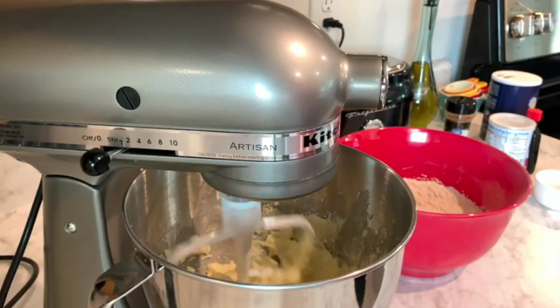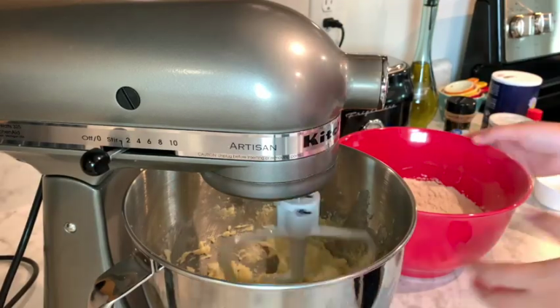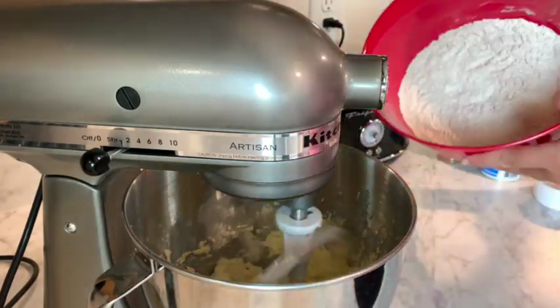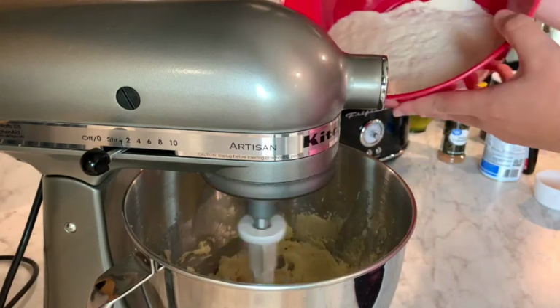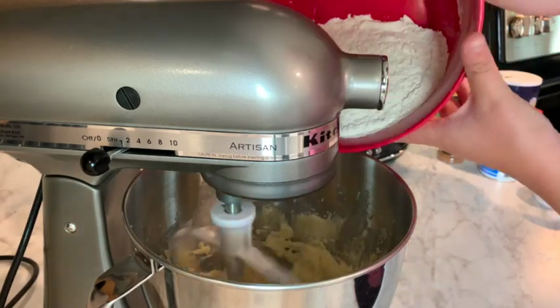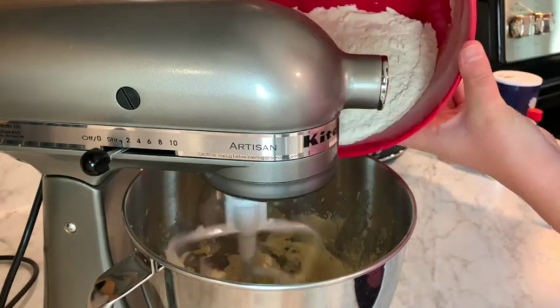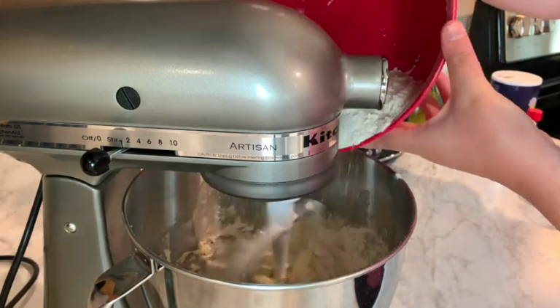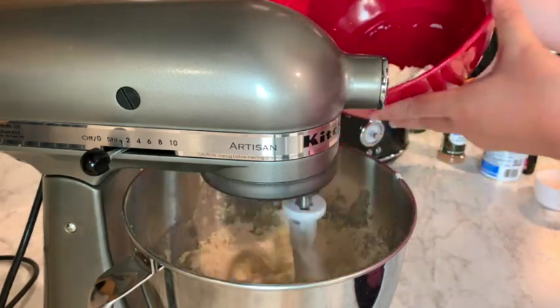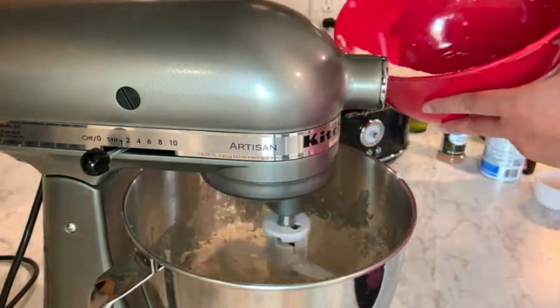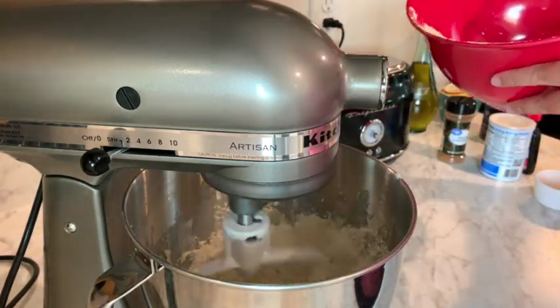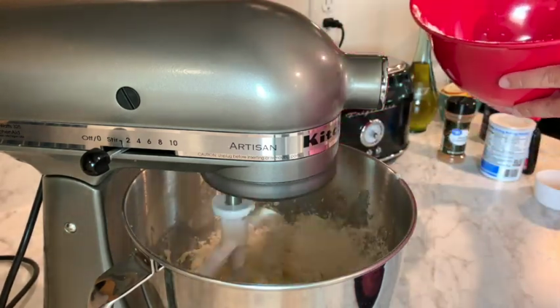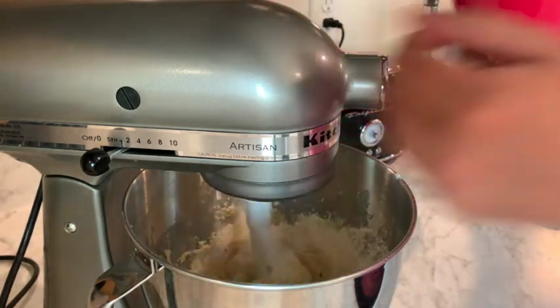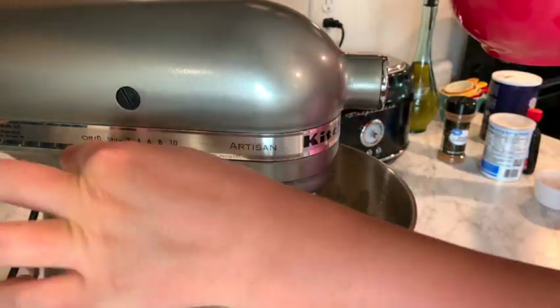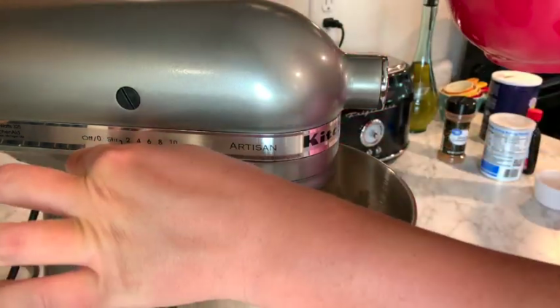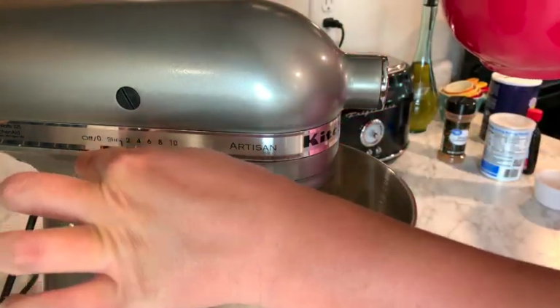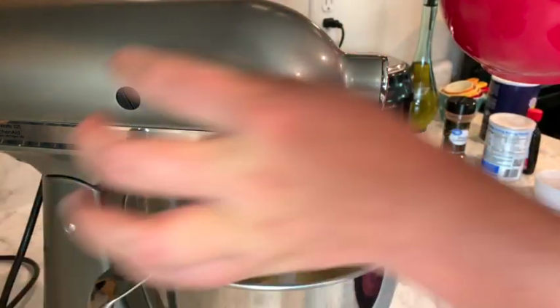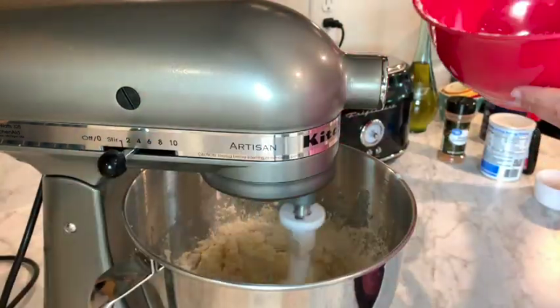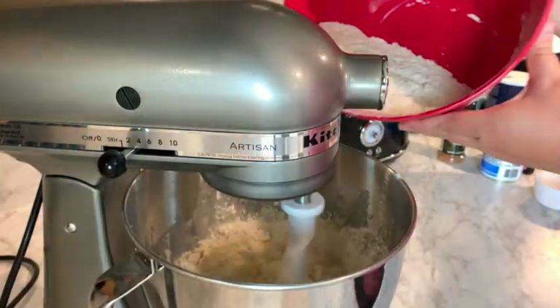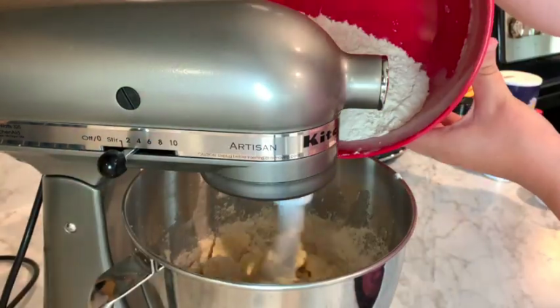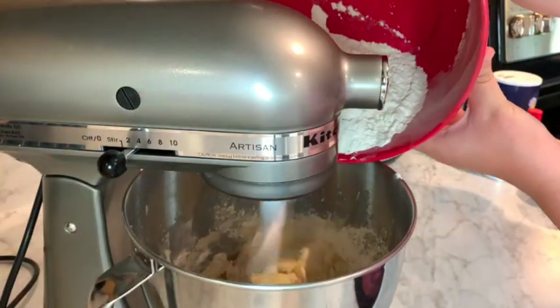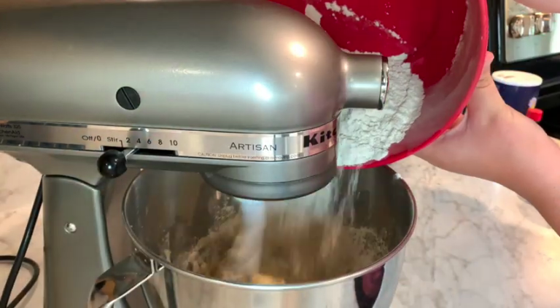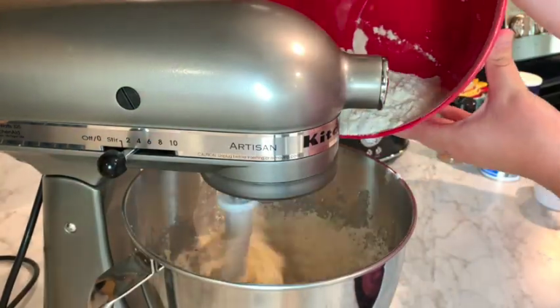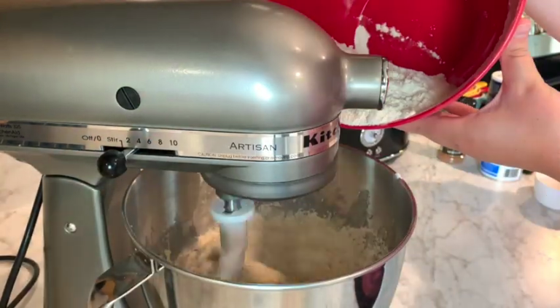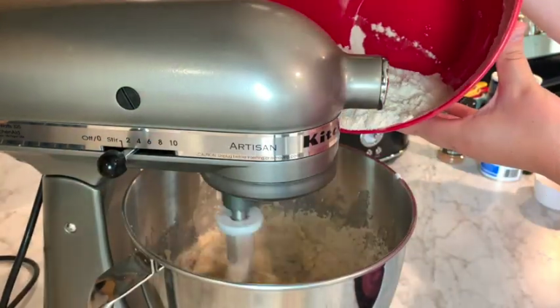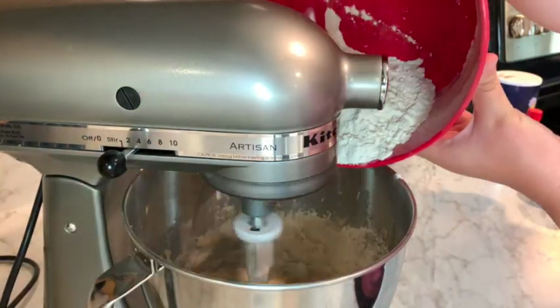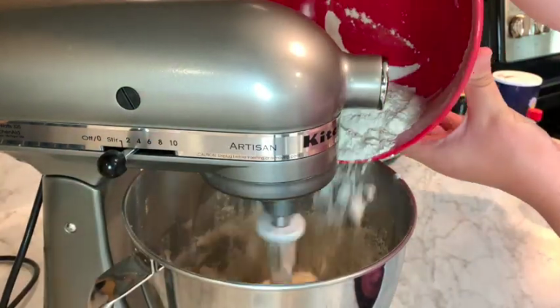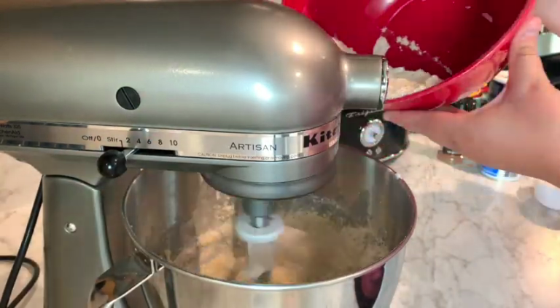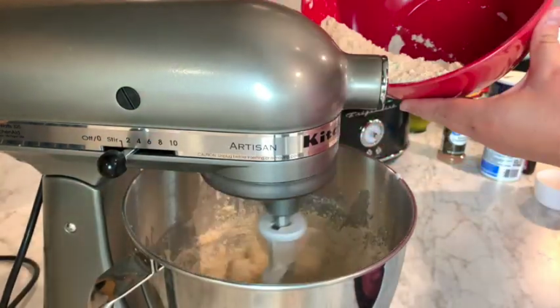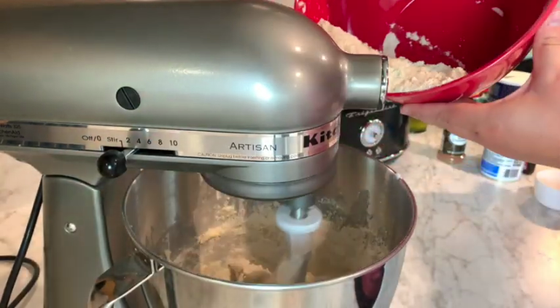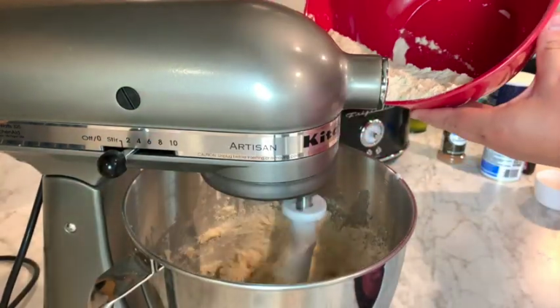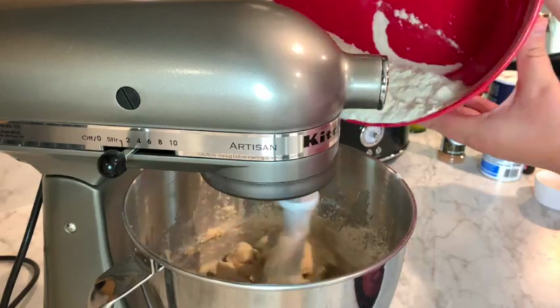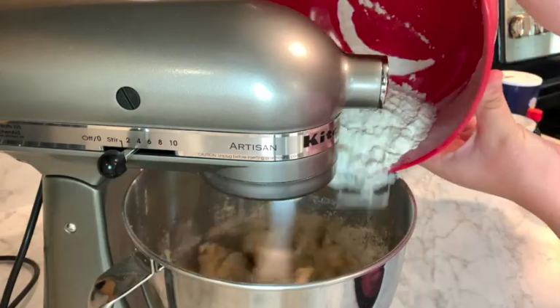I've just got my KitchenAid mixer on low speed, so I can slowly add in this flour mixture to our butter mixture.